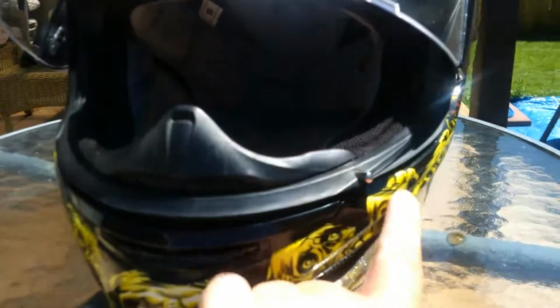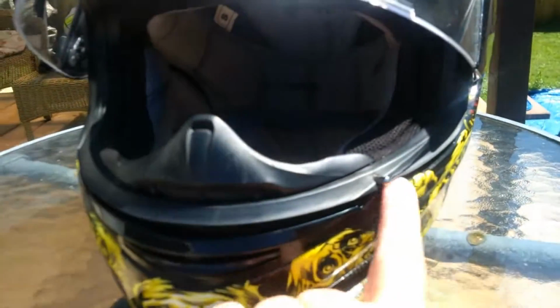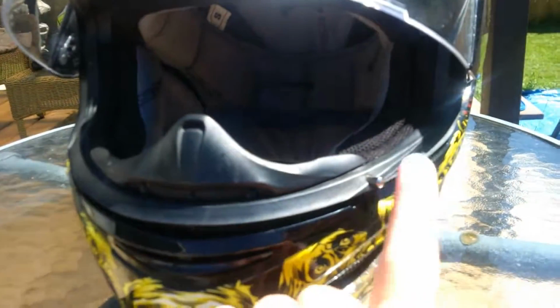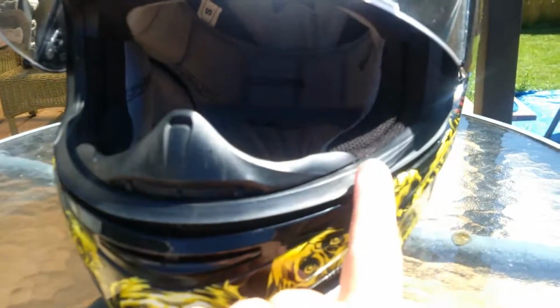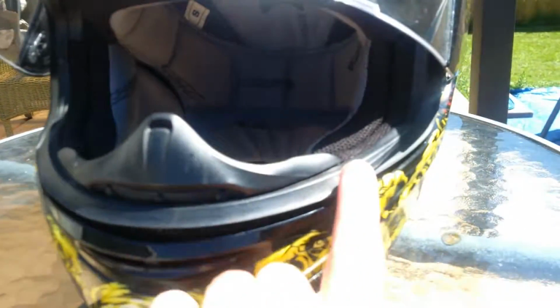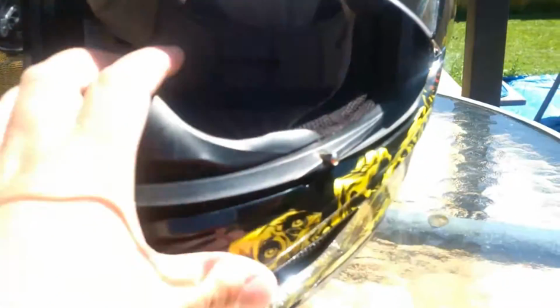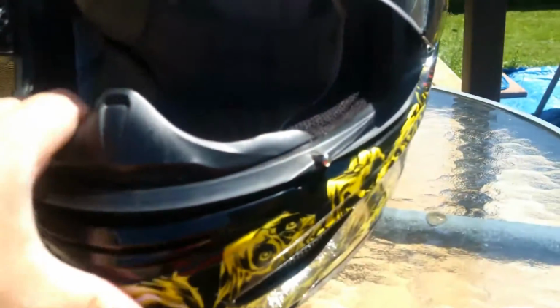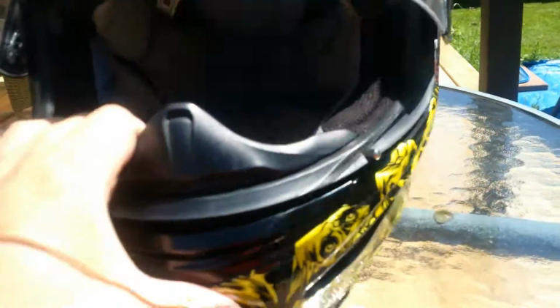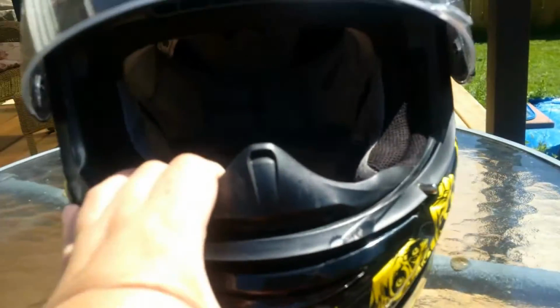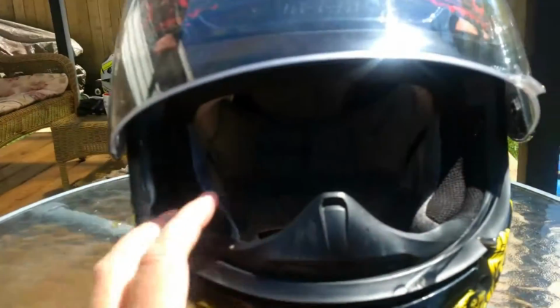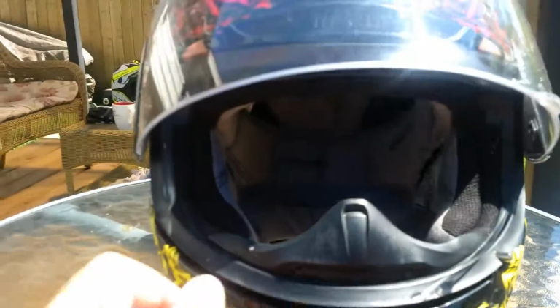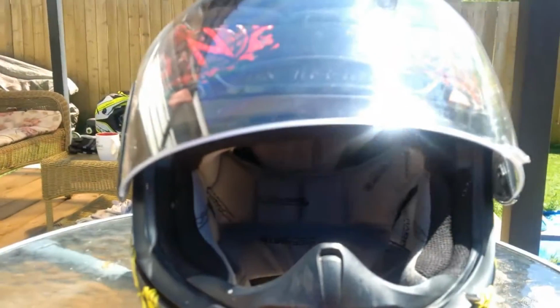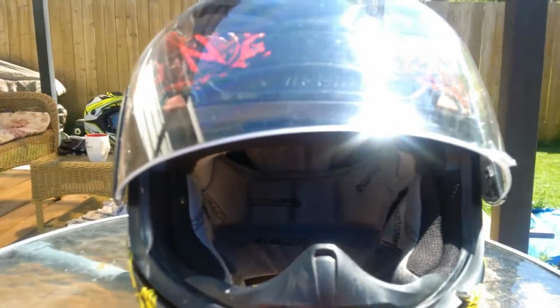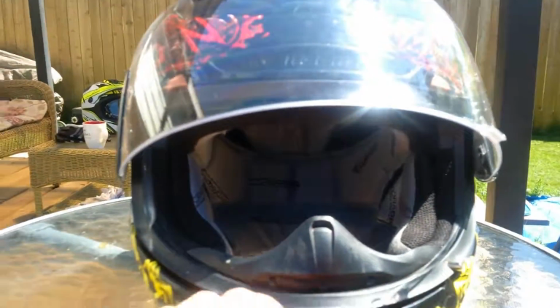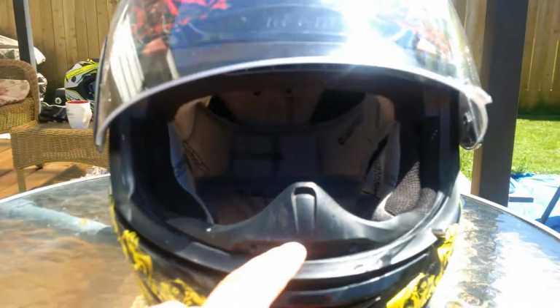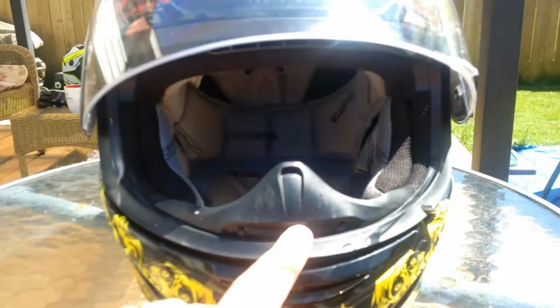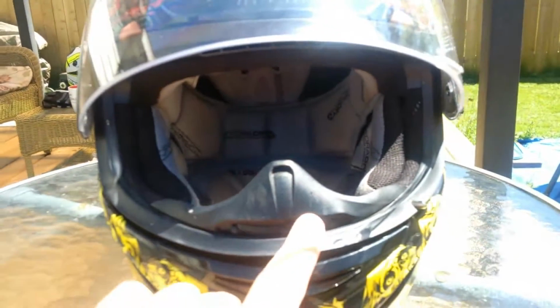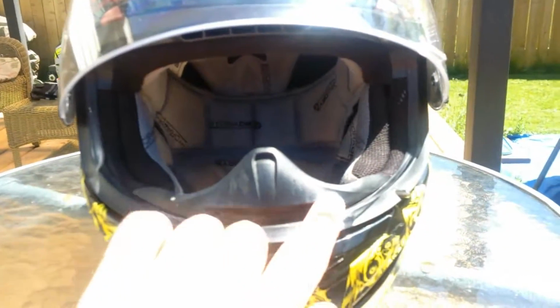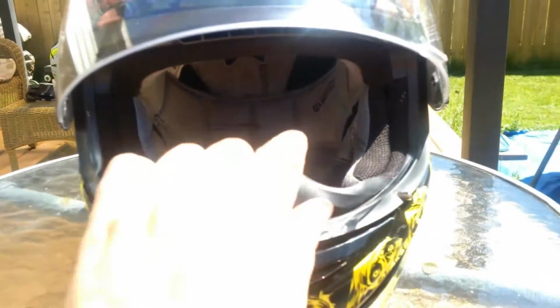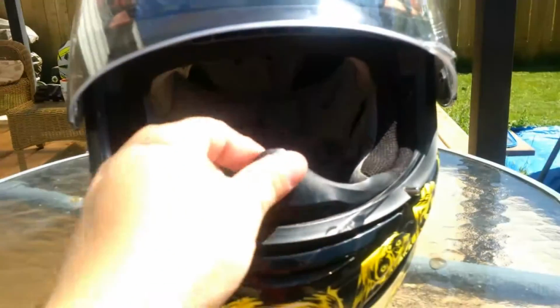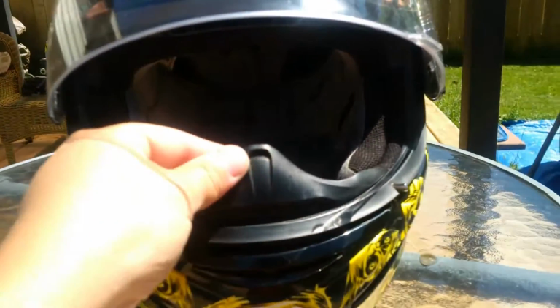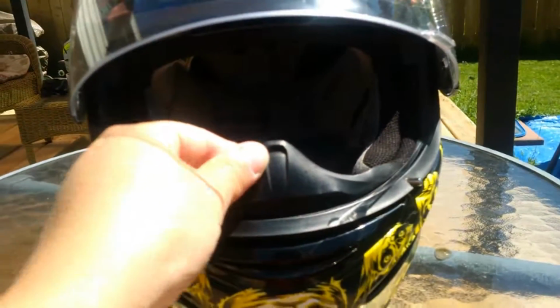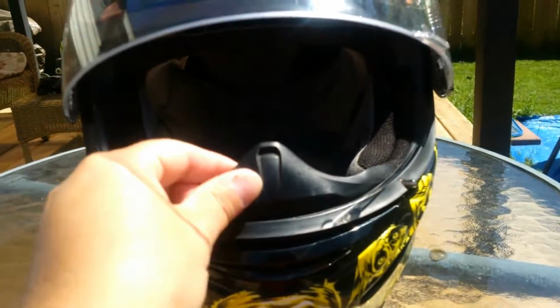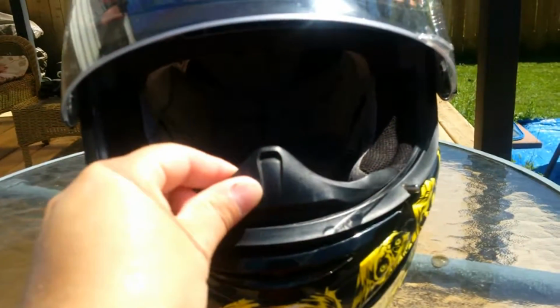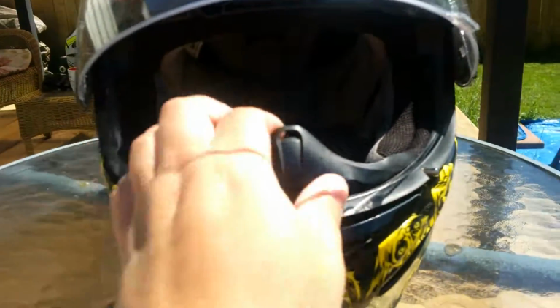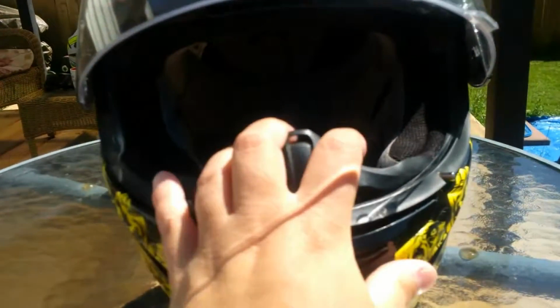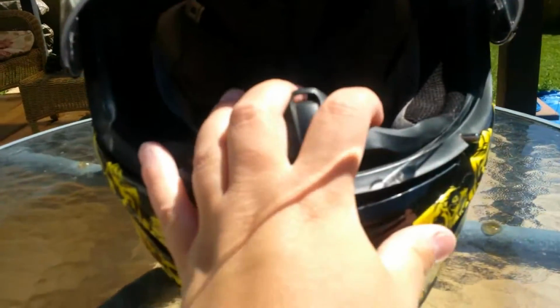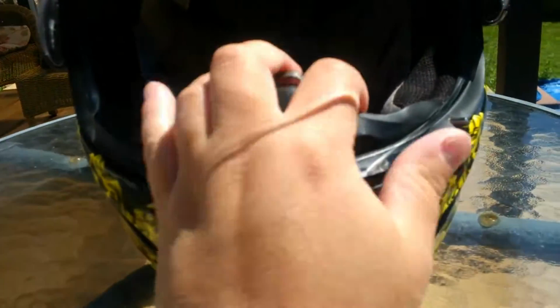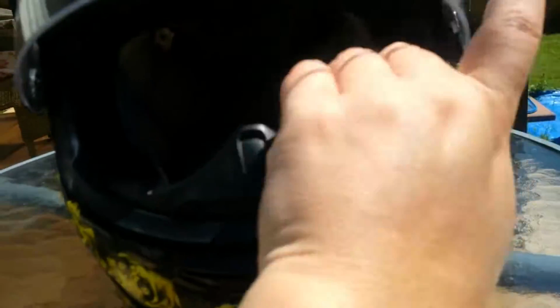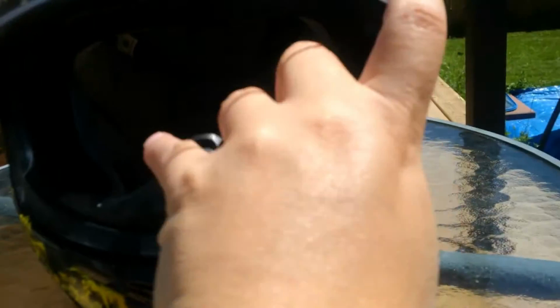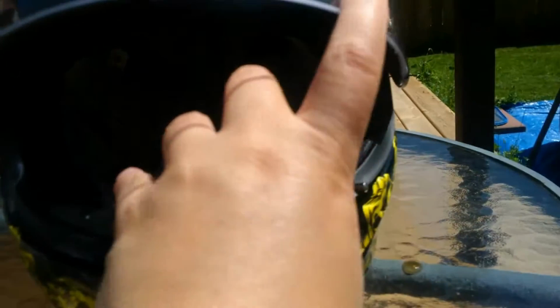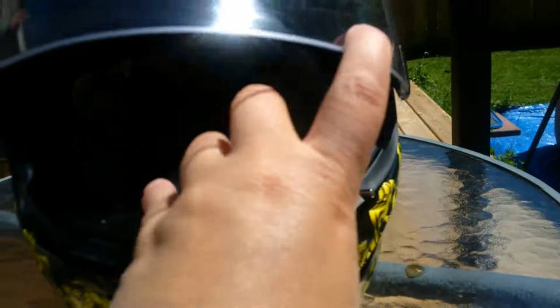It does have a pinlock — this is anti-fog. It has a nose piece here, and quite a bit of venting.